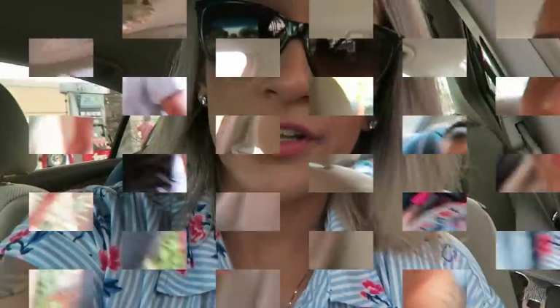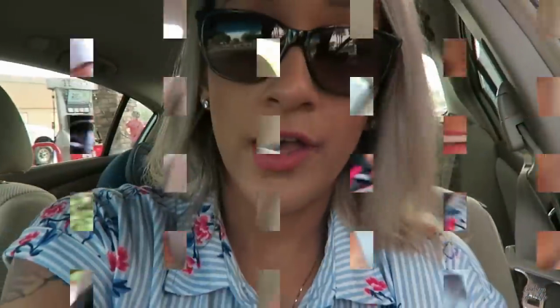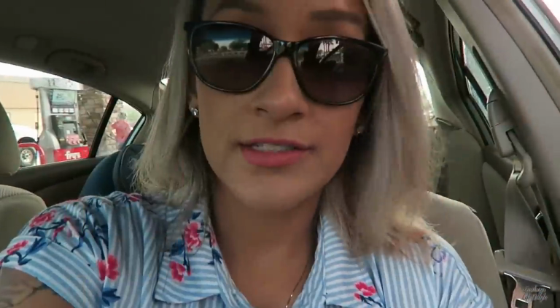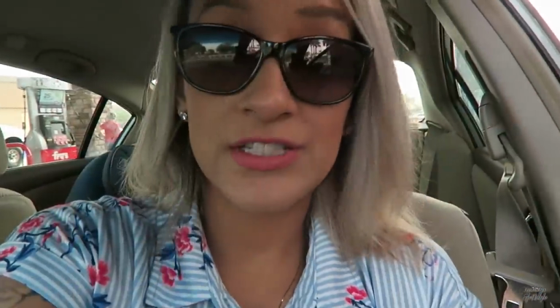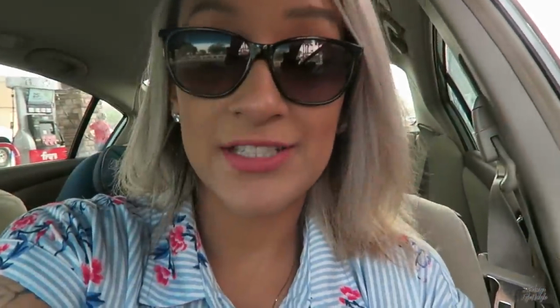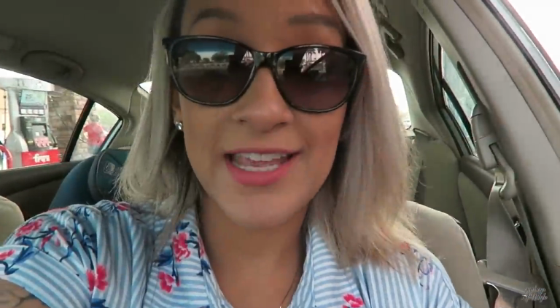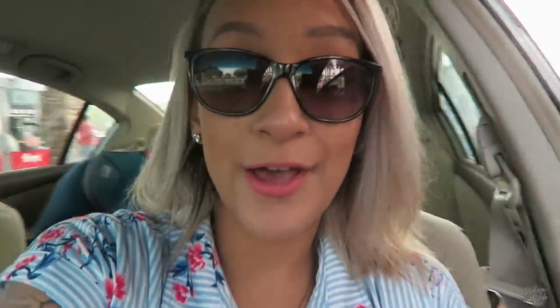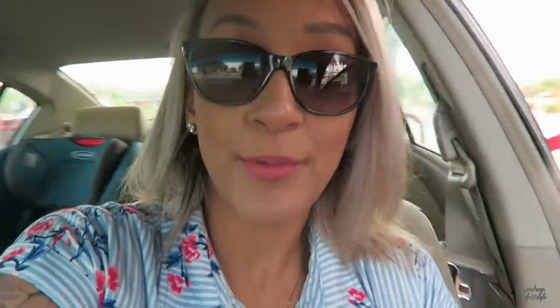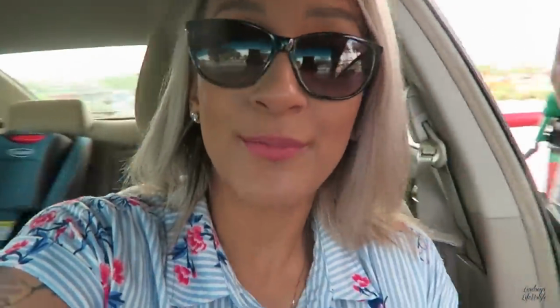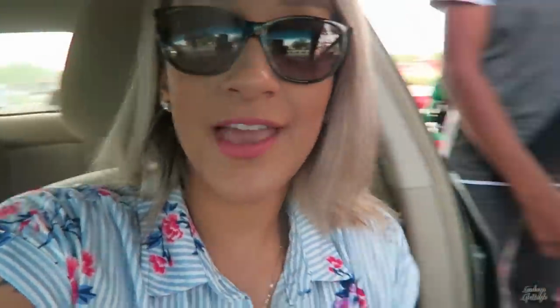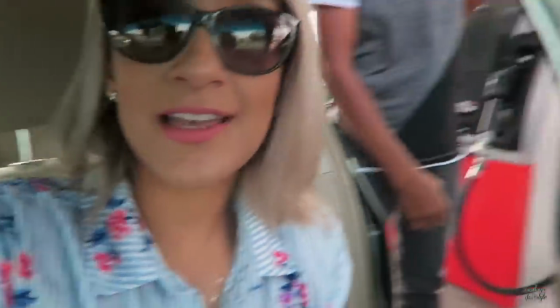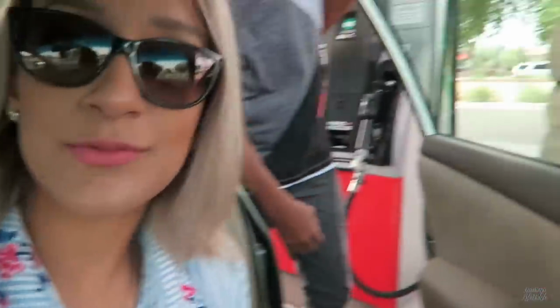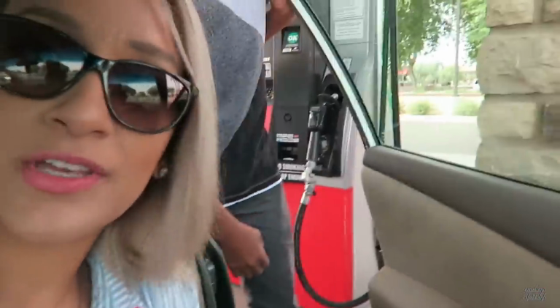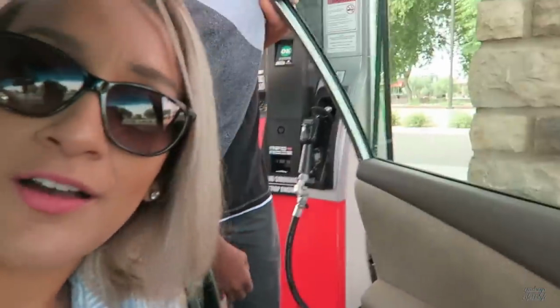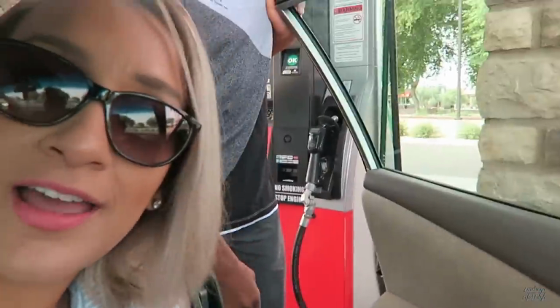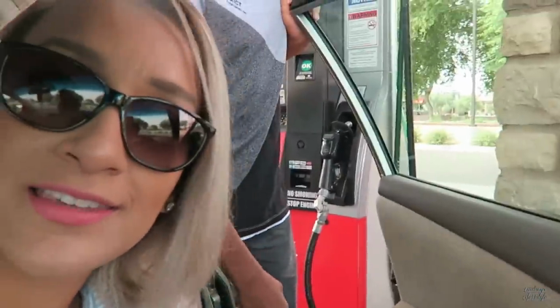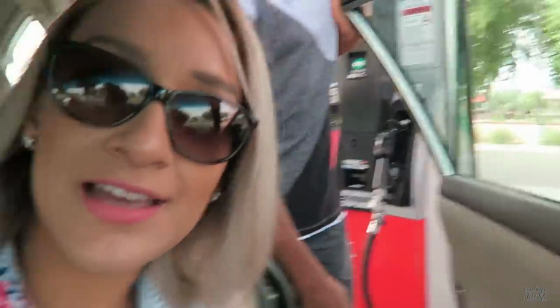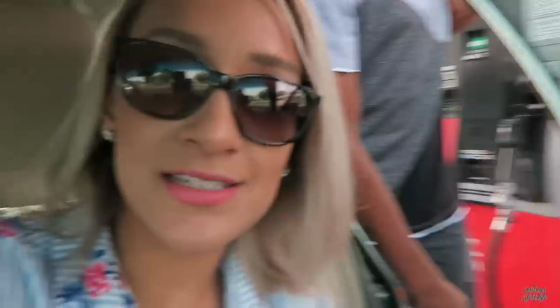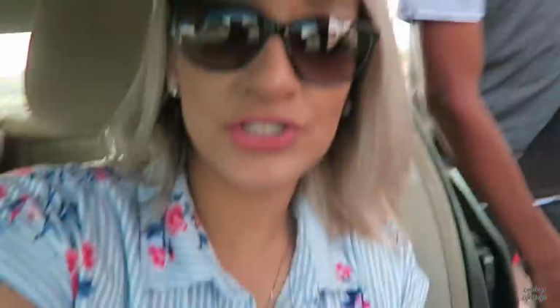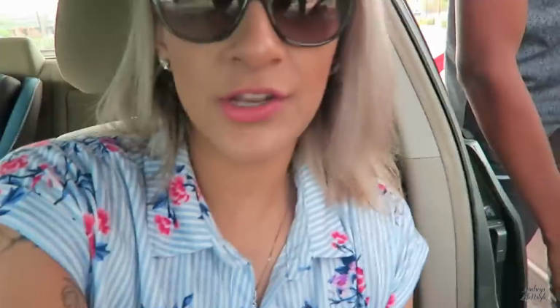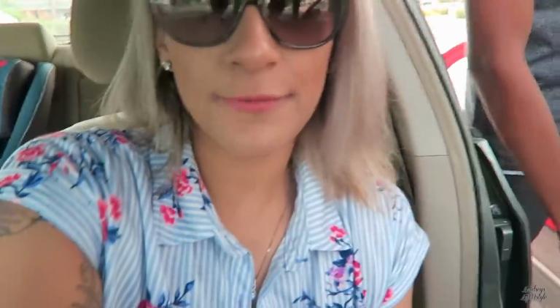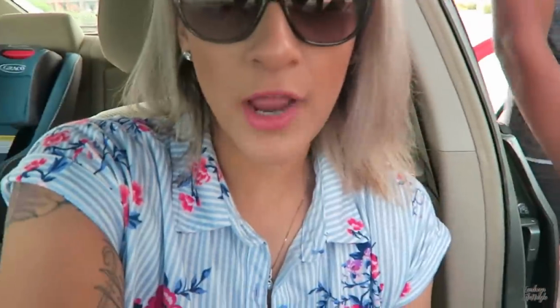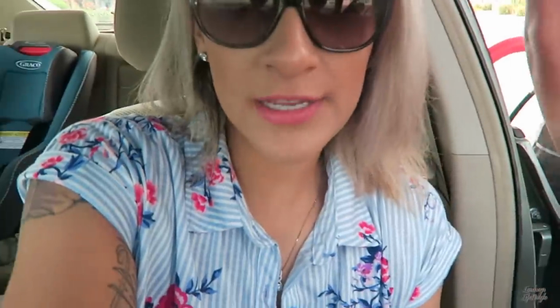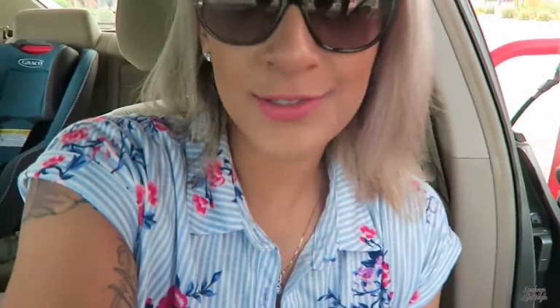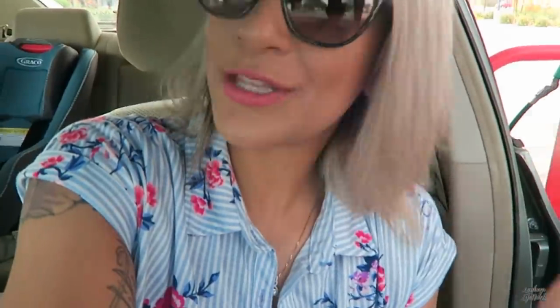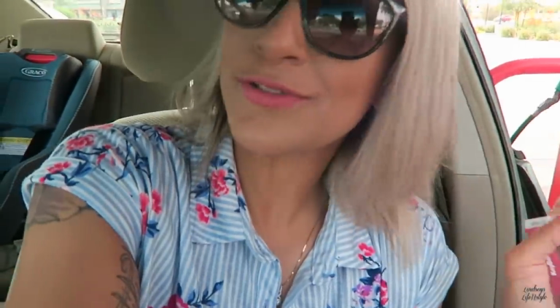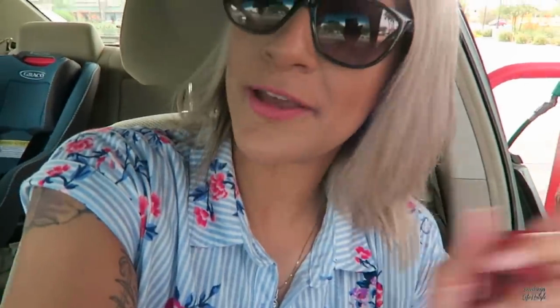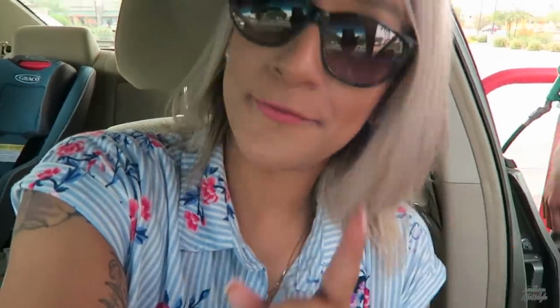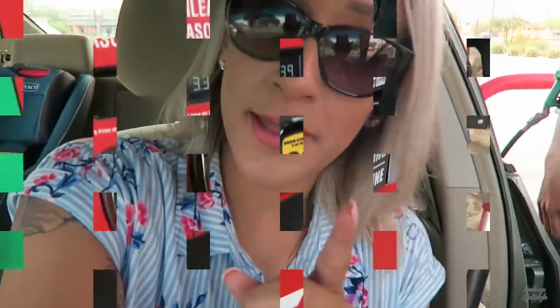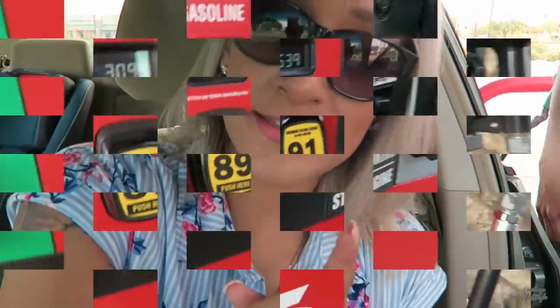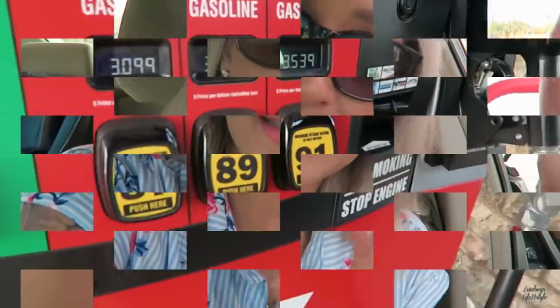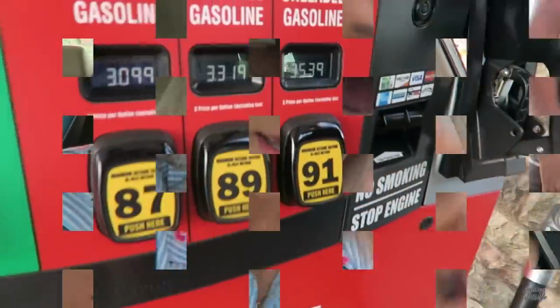We're going to go ahead and teach Isaiah how to pump gas. We are at the gas station here at Fry's so I can use my Fry's discount.